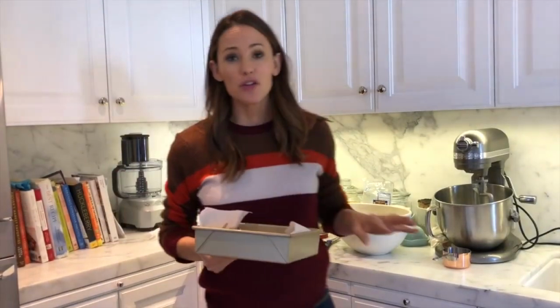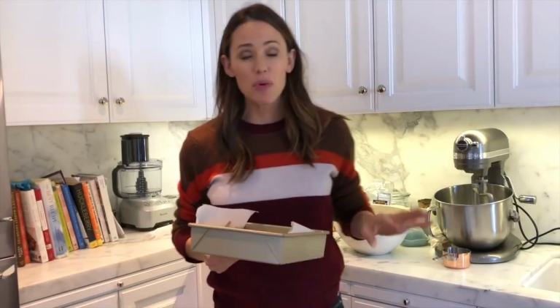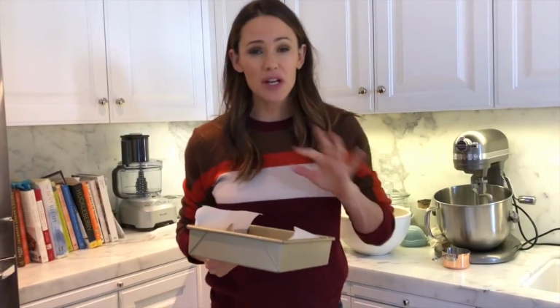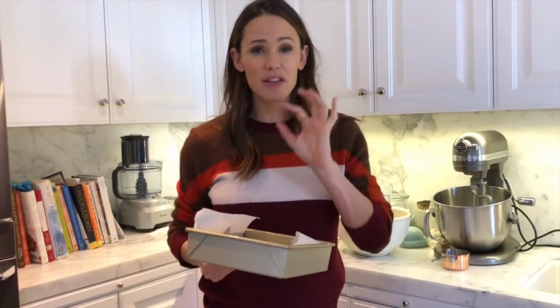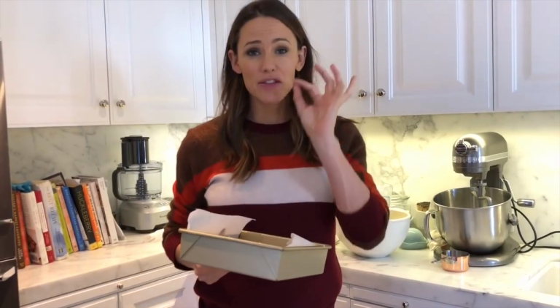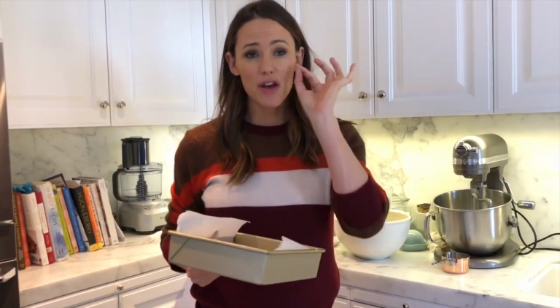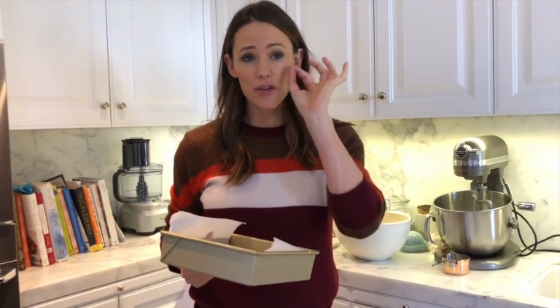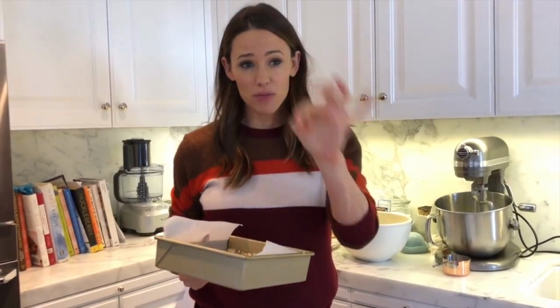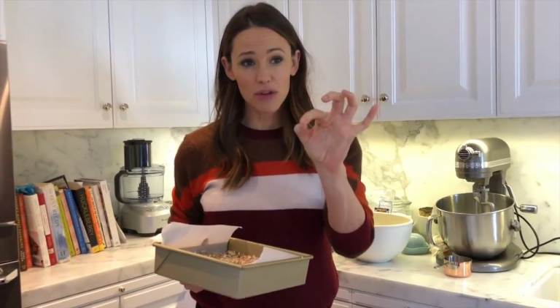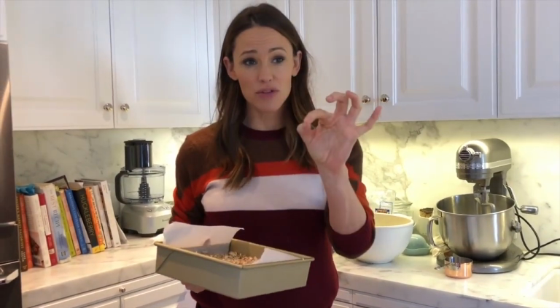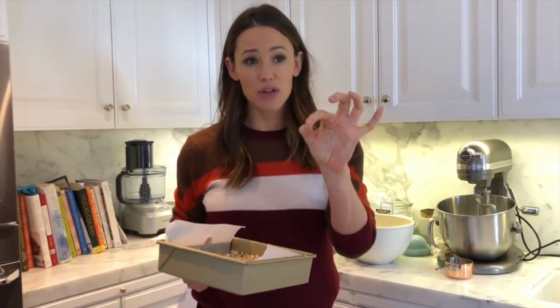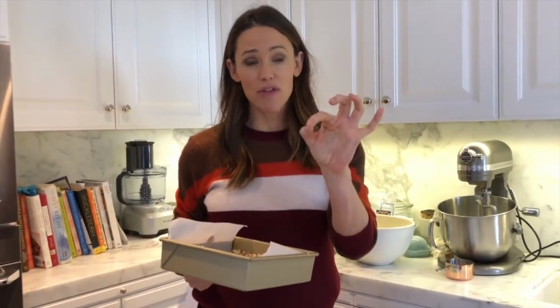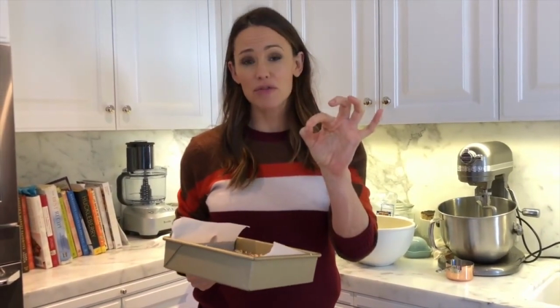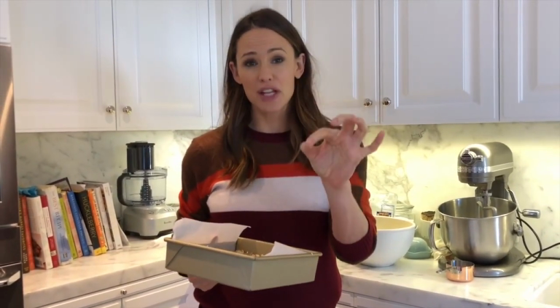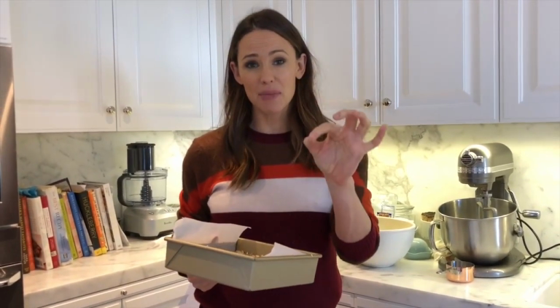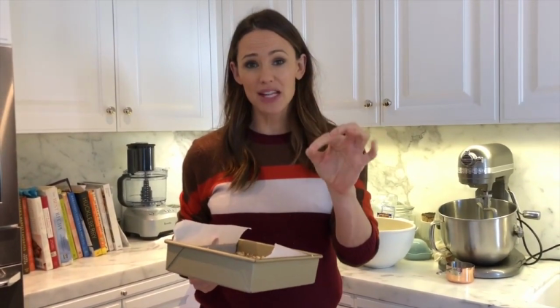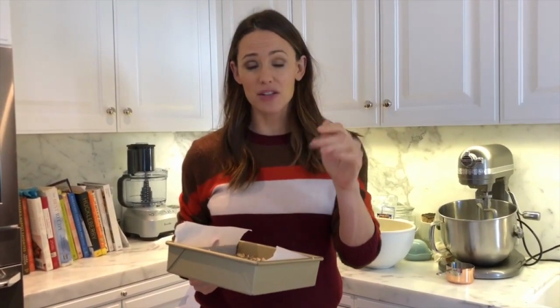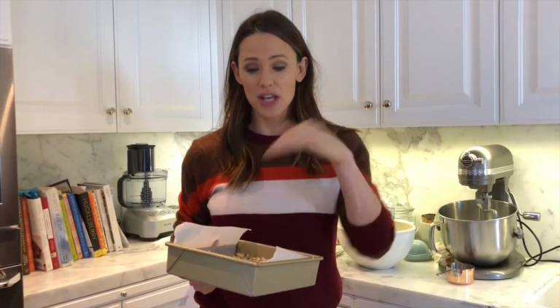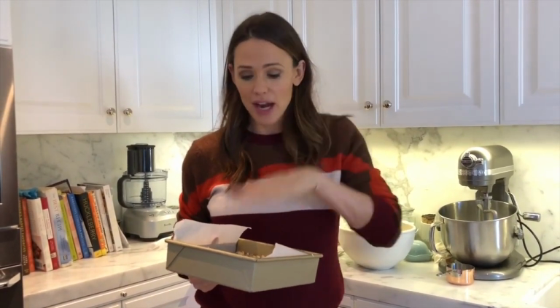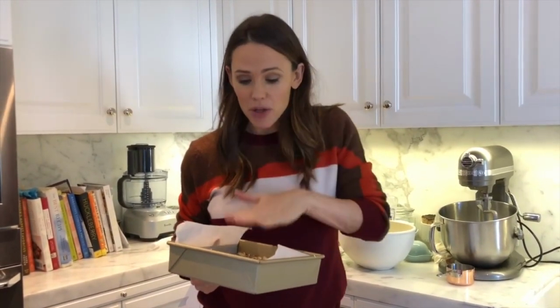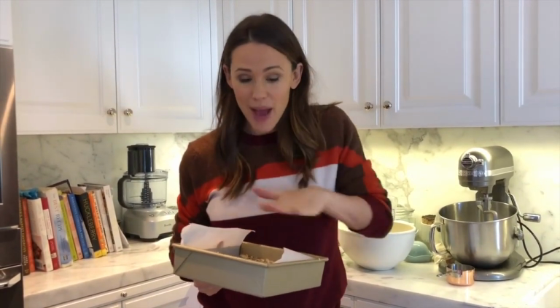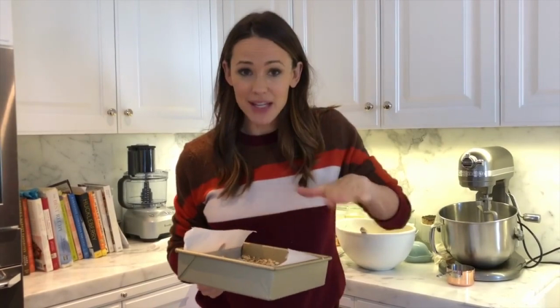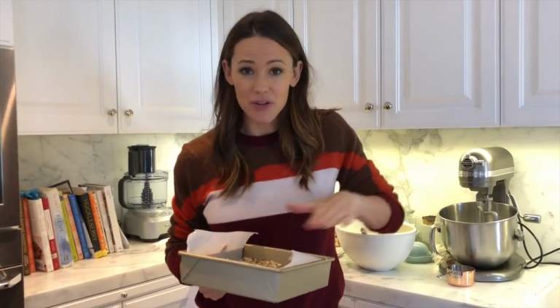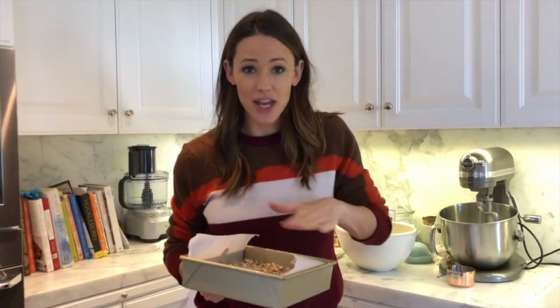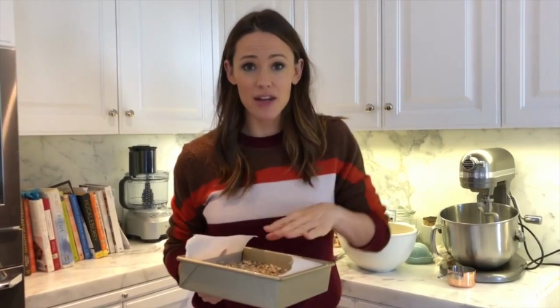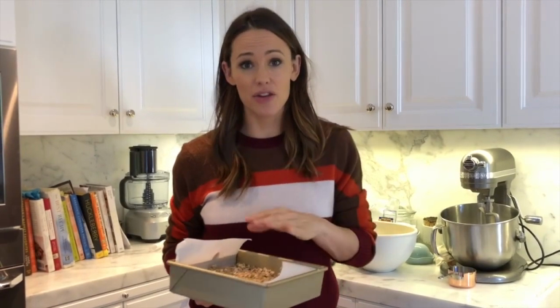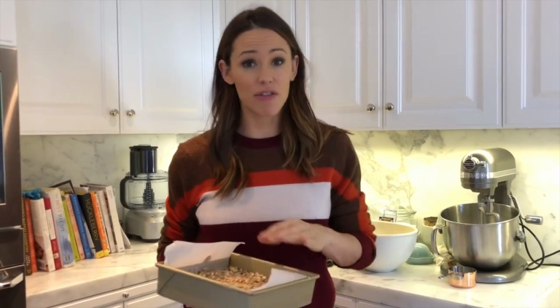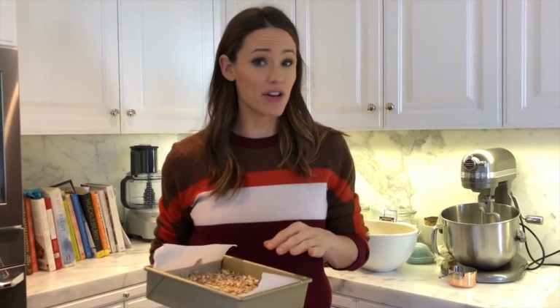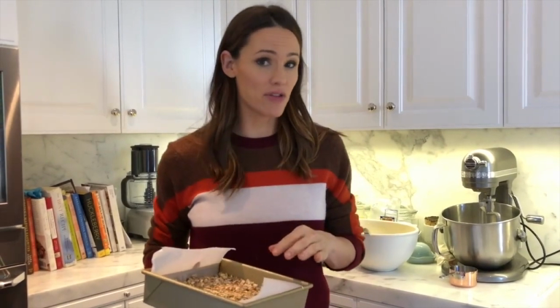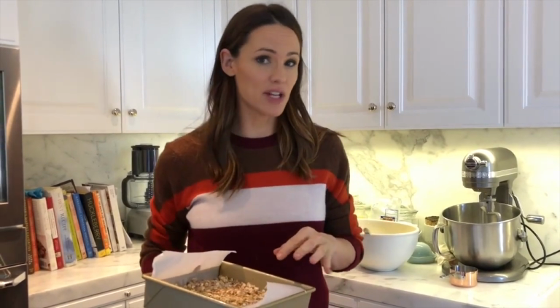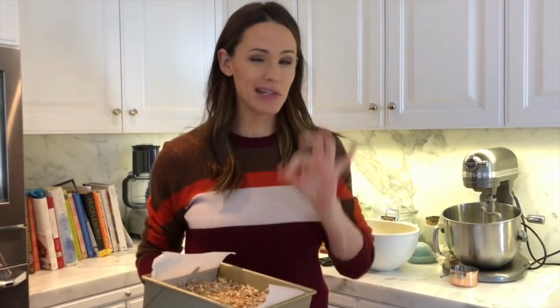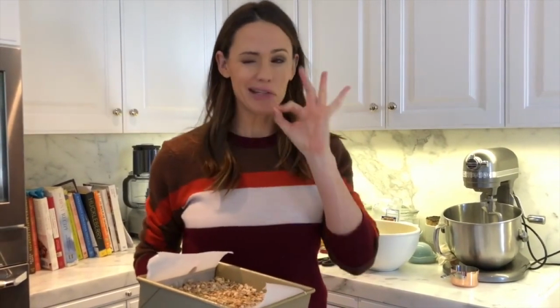You put it in the 300 degree oven for 10 minutes, you take it out, you pack it down again, and you give it another 10 minutes.